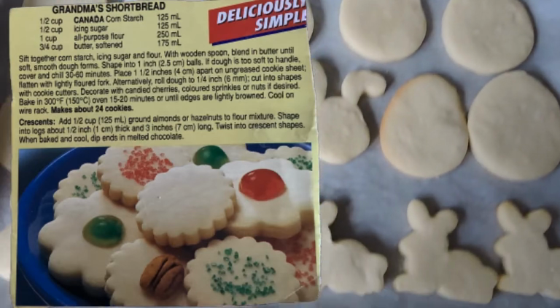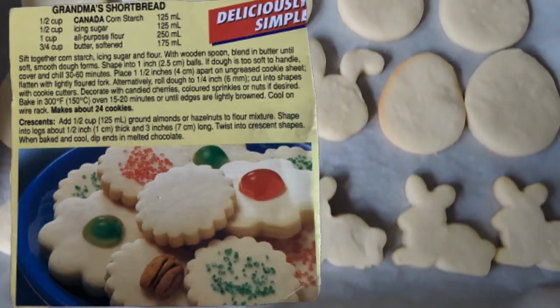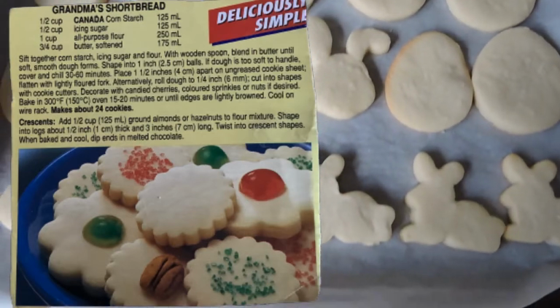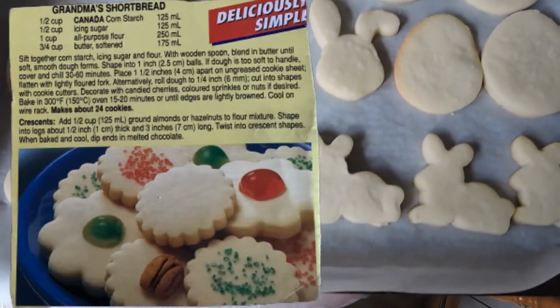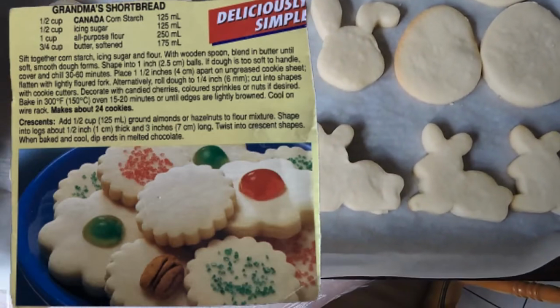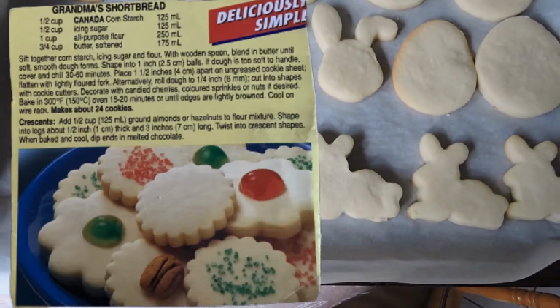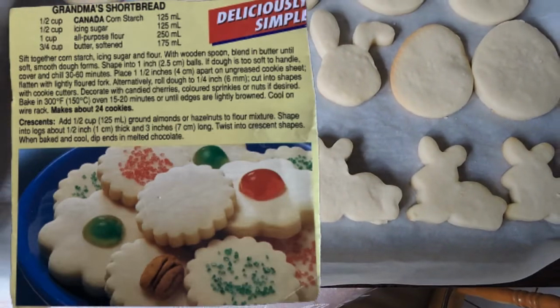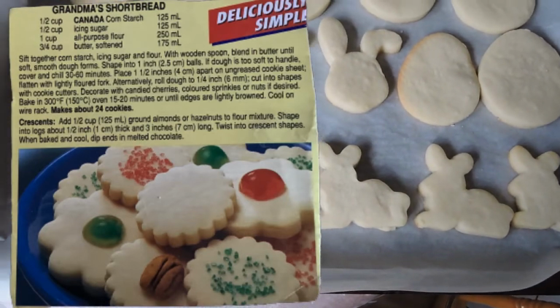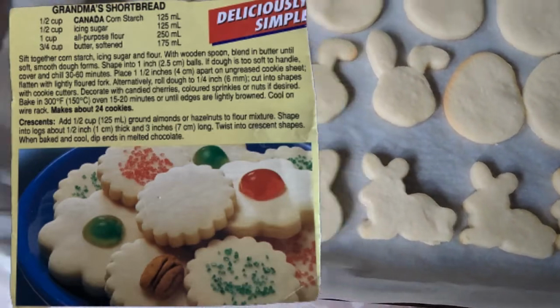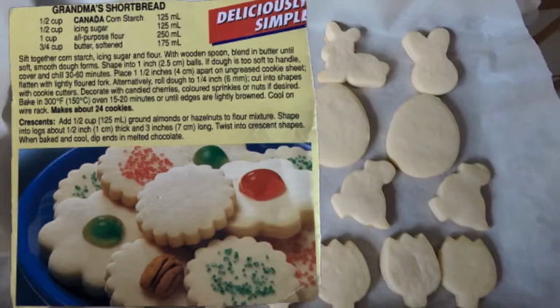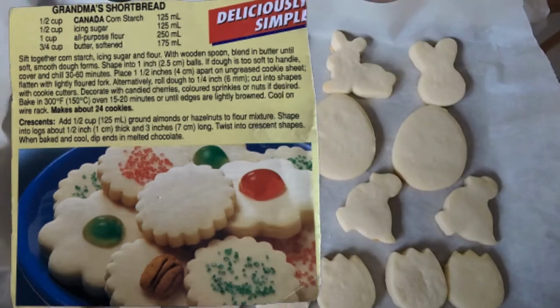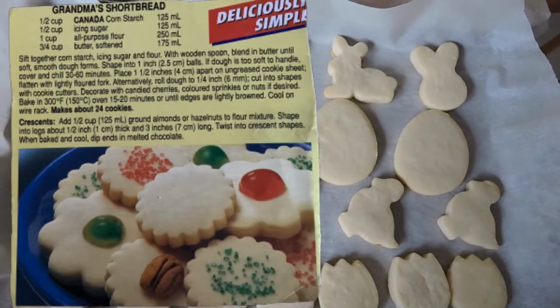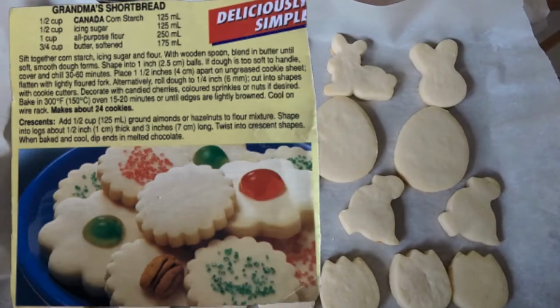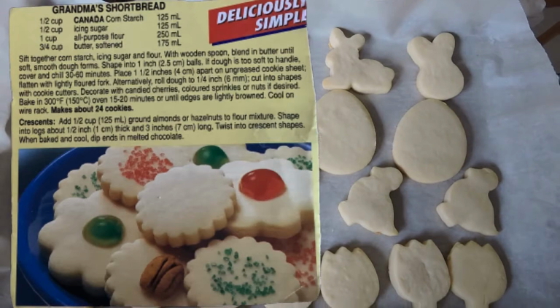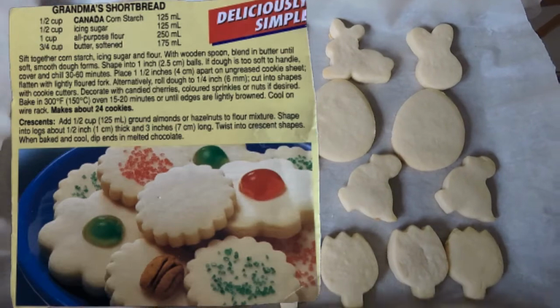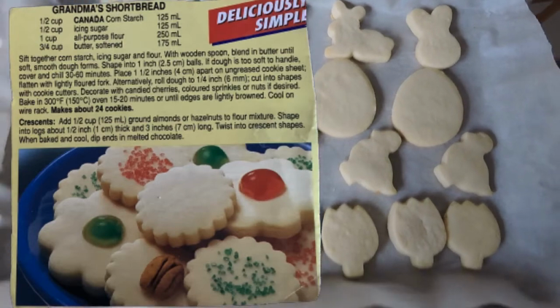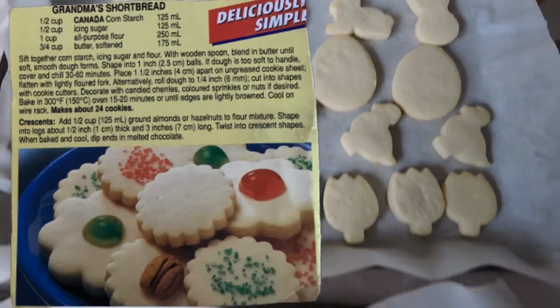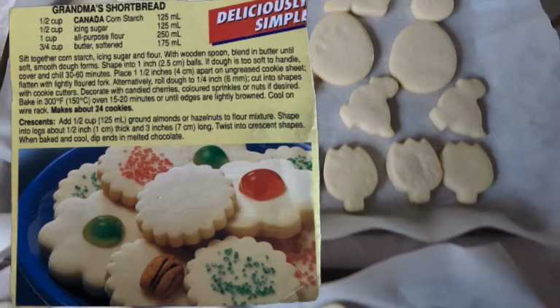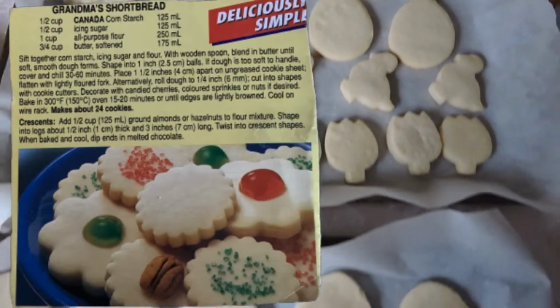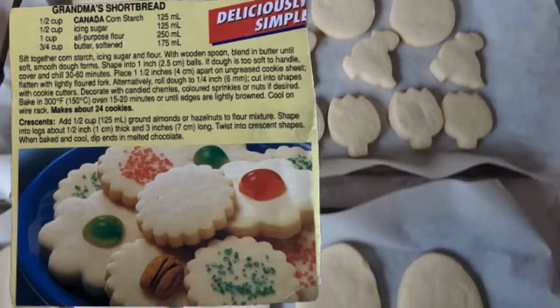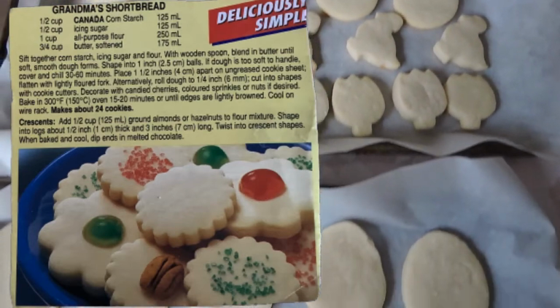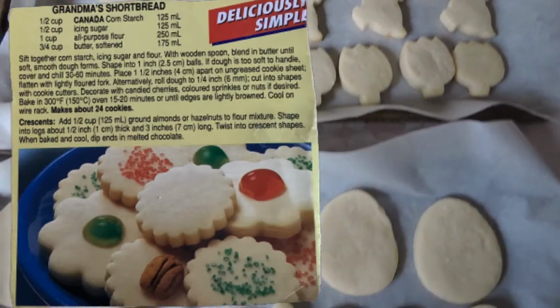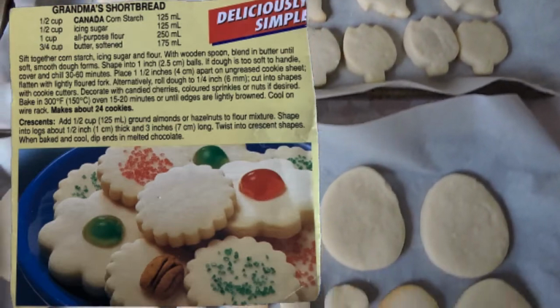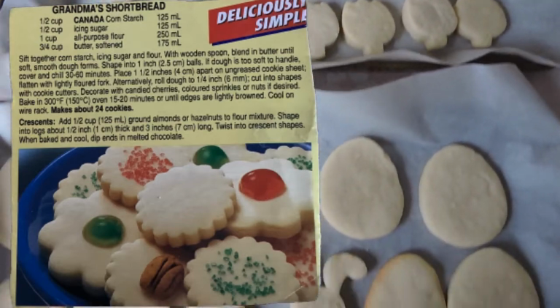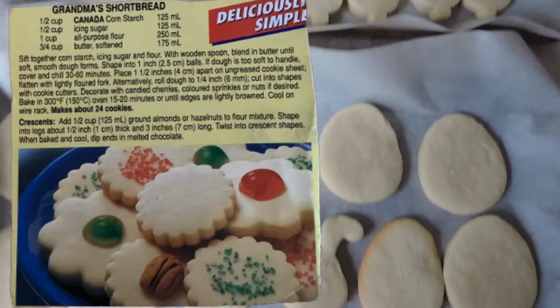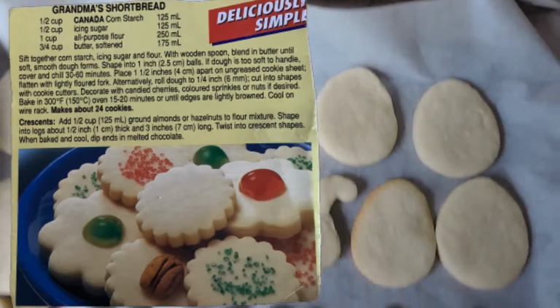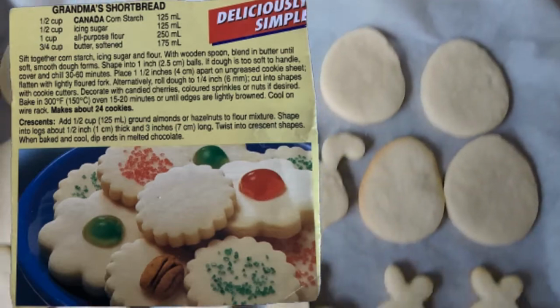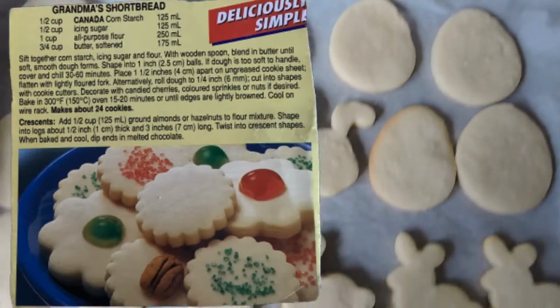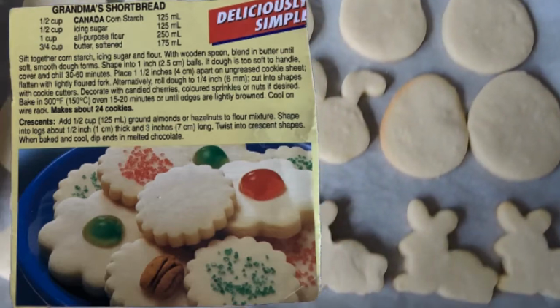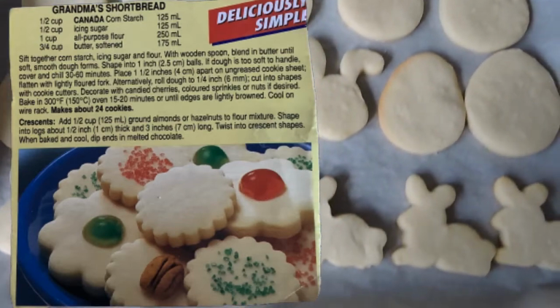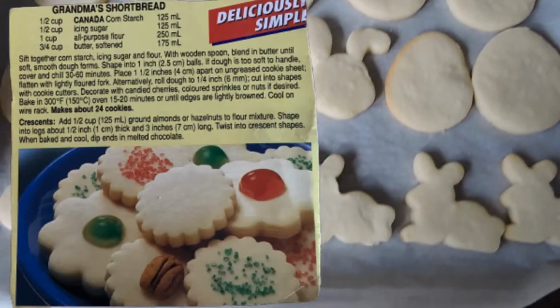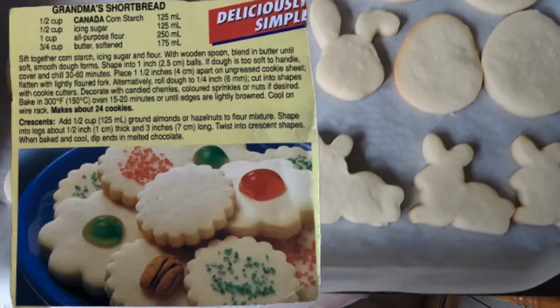If you'd like to see me make these cookies, leave a comment below and I'll post another video making these cookies.